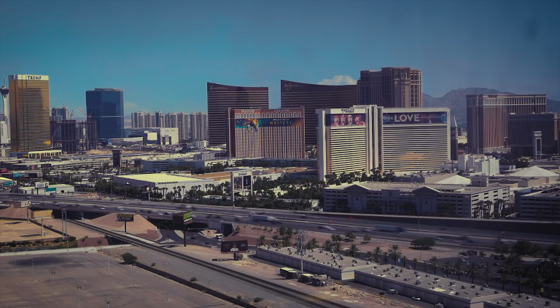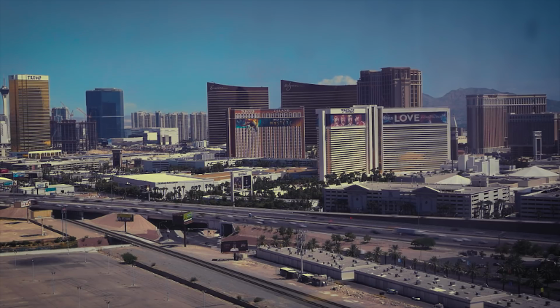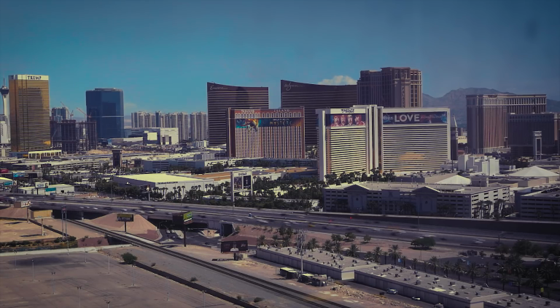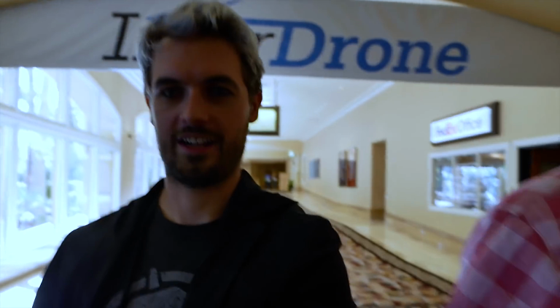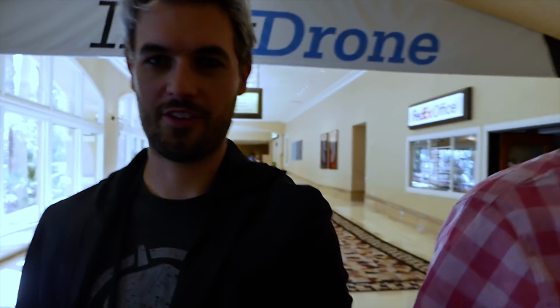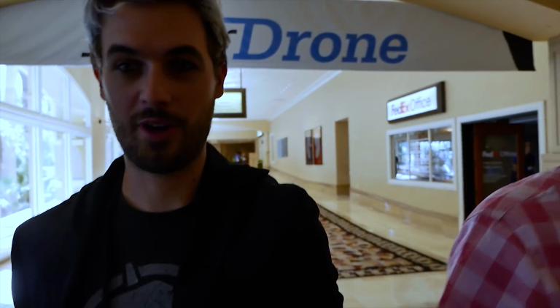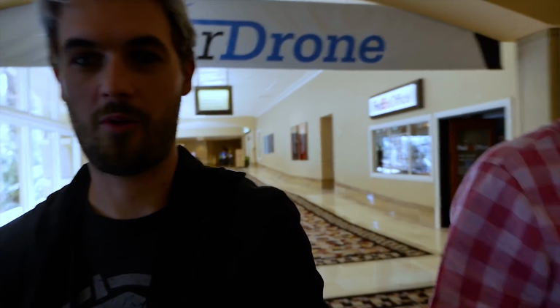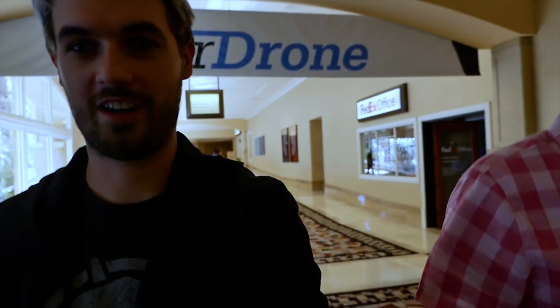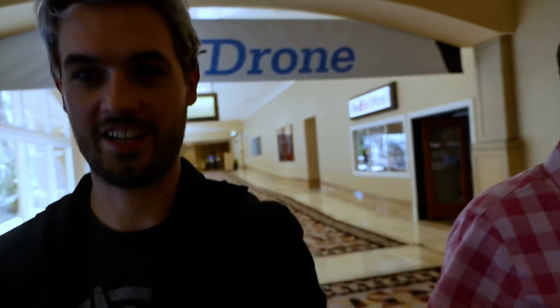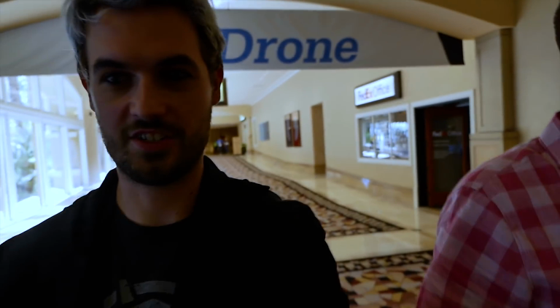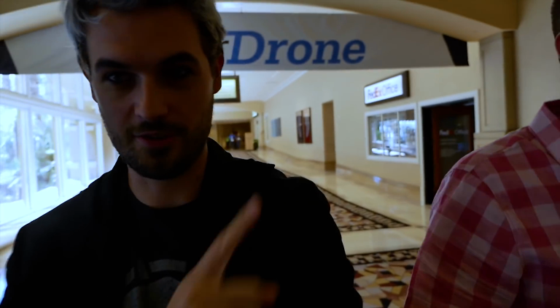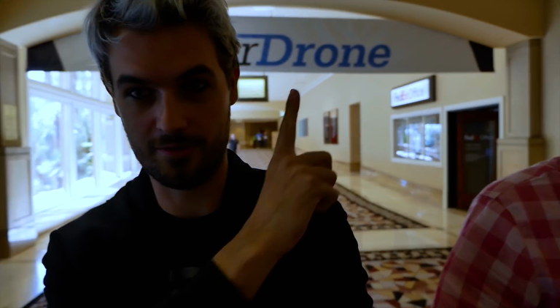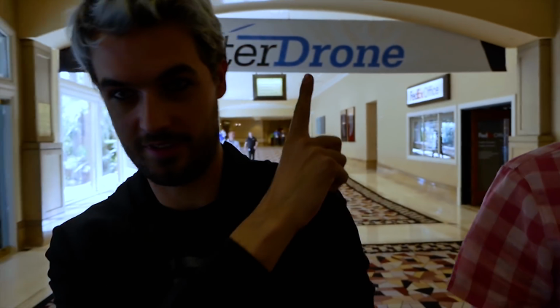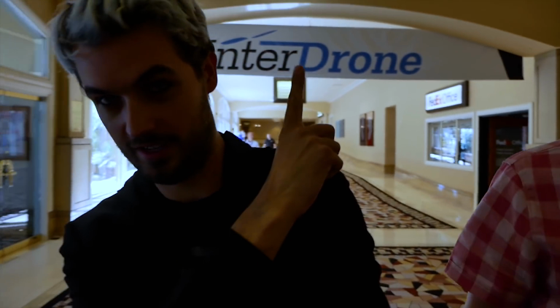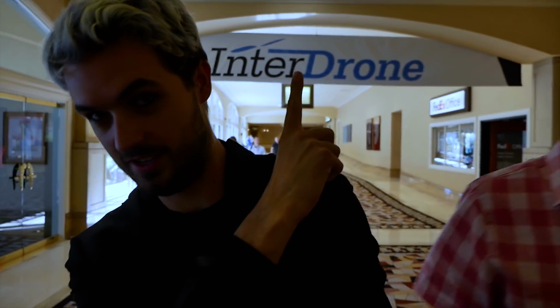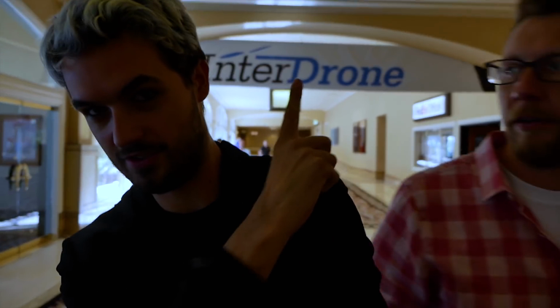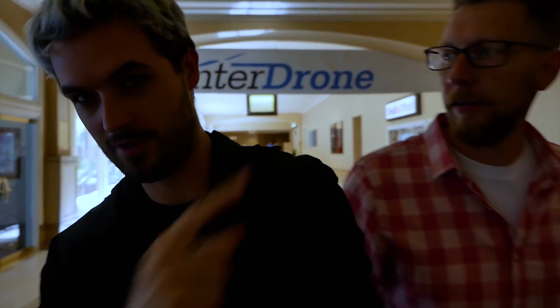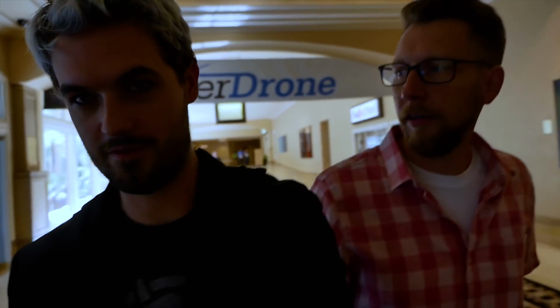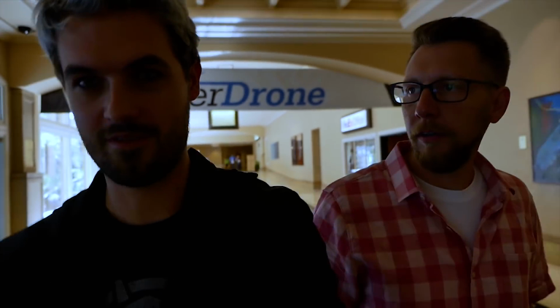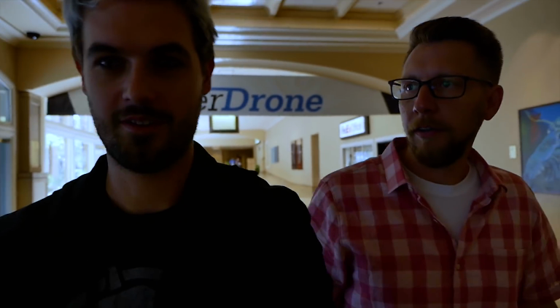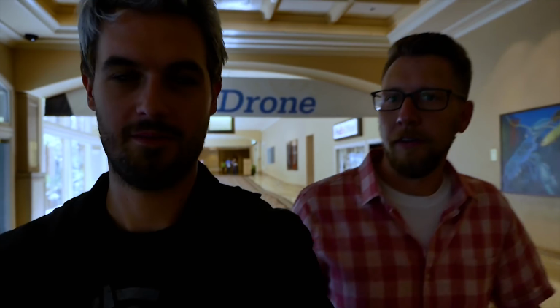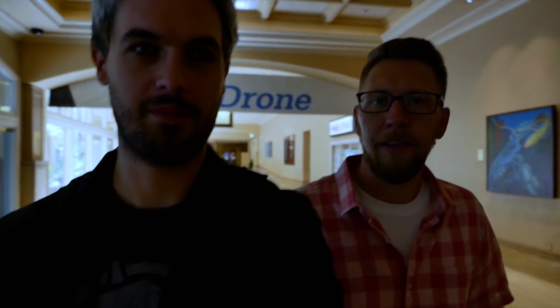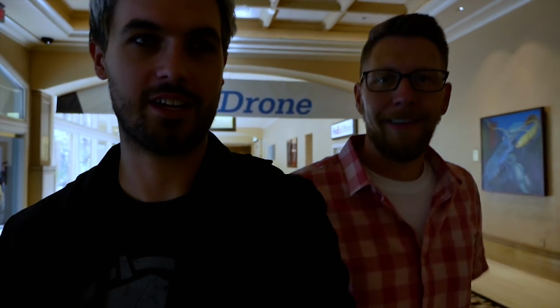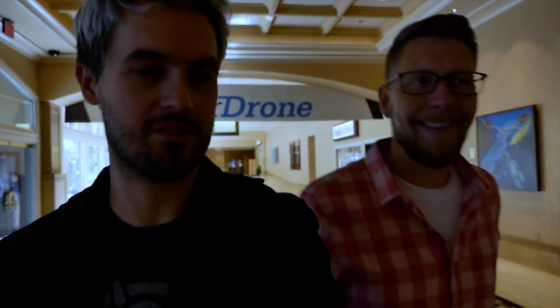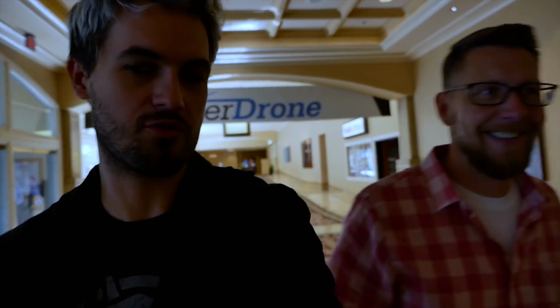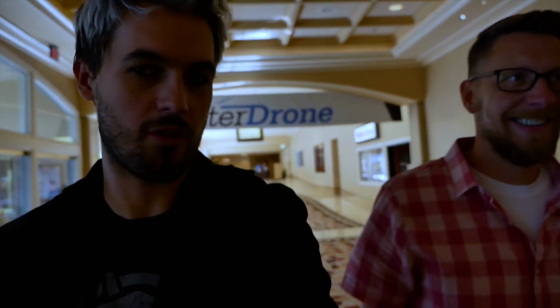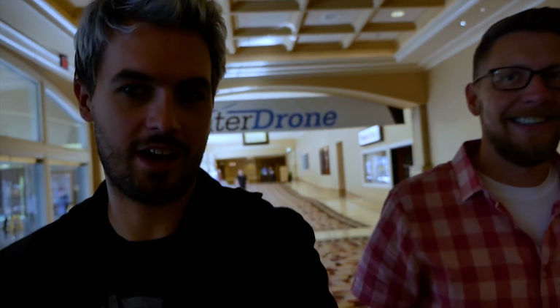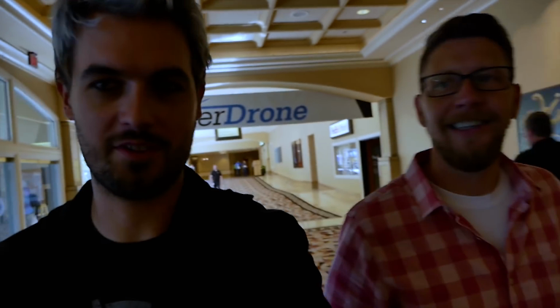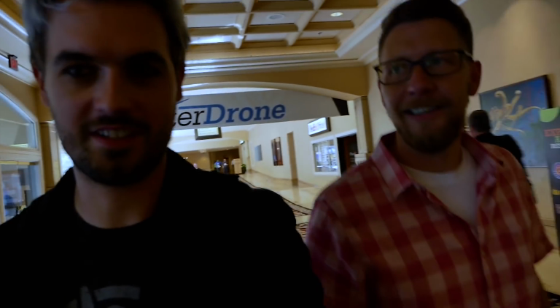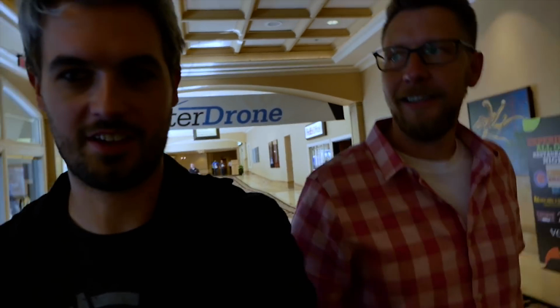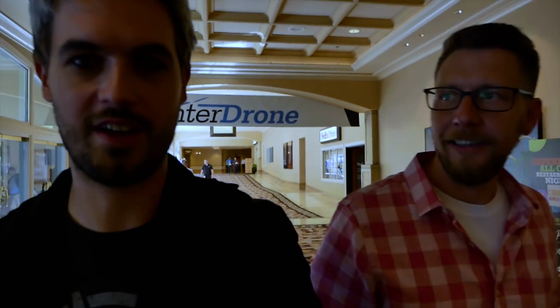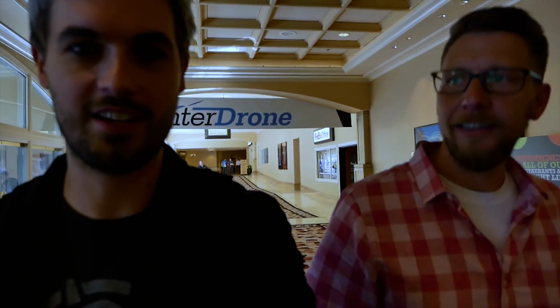All right guys, we are walking into InterDrone — big drone conference in Las Vegas.